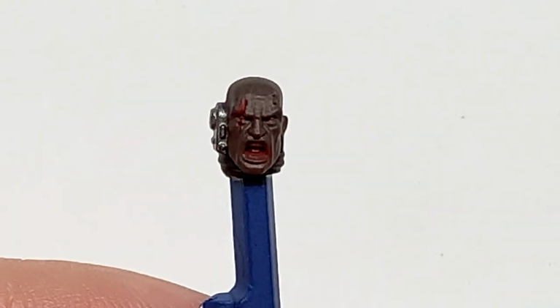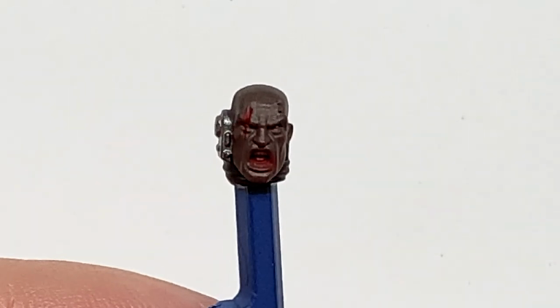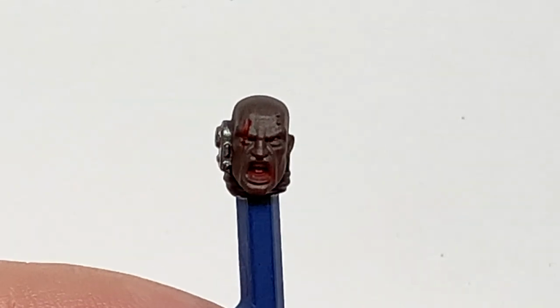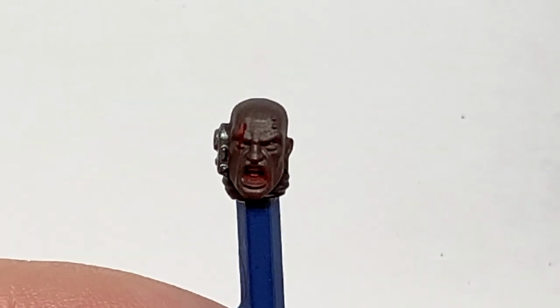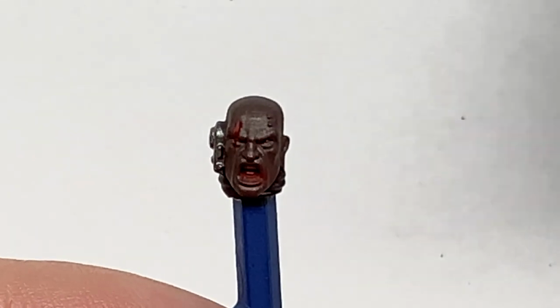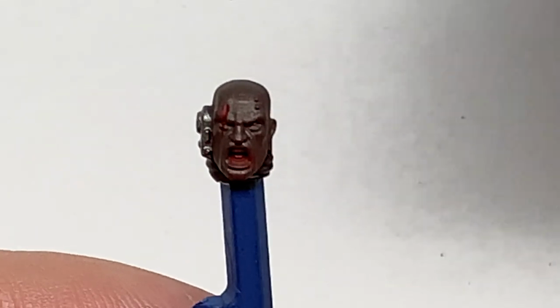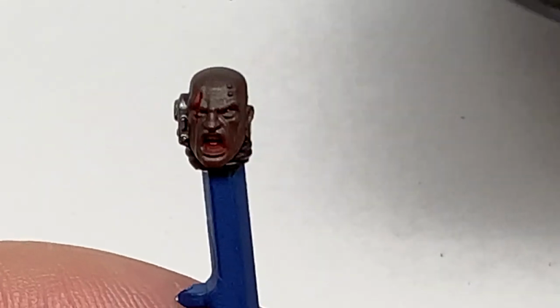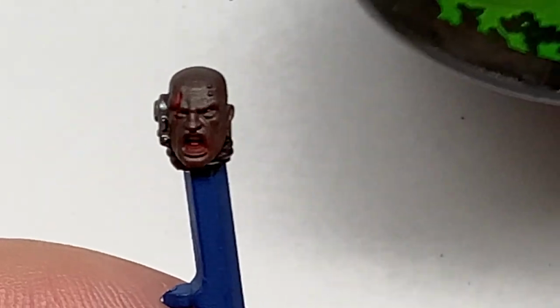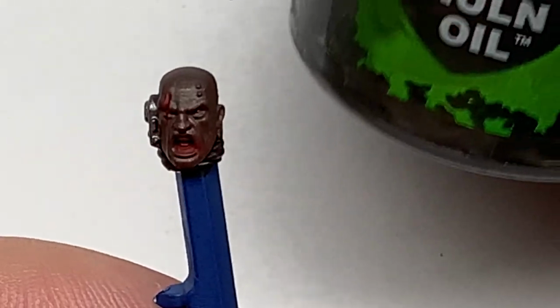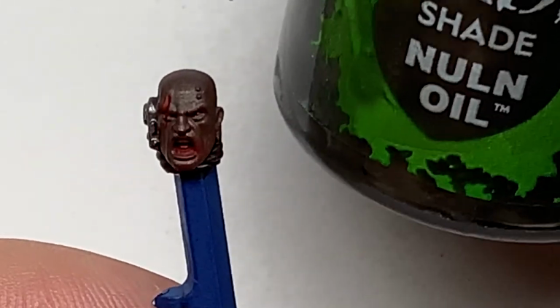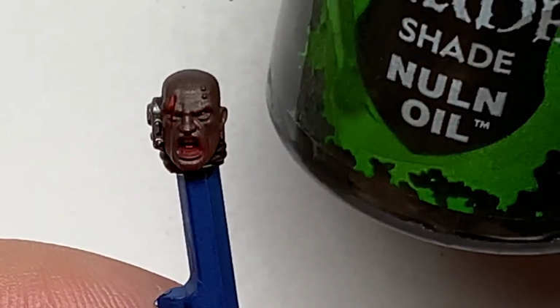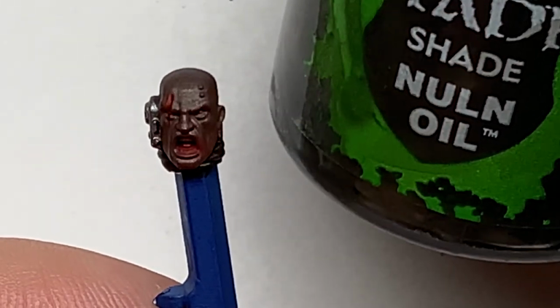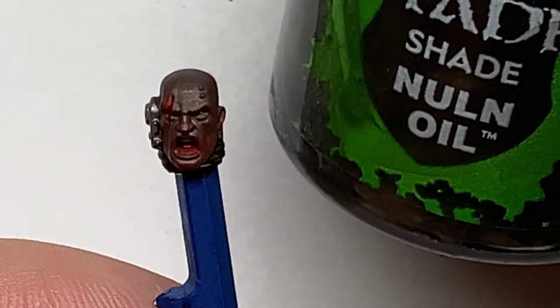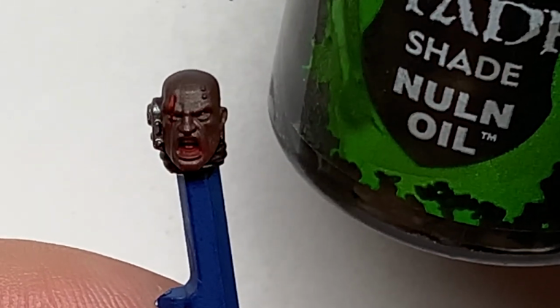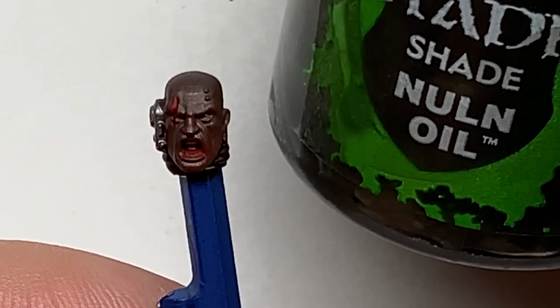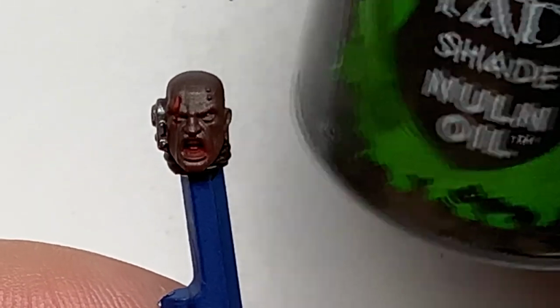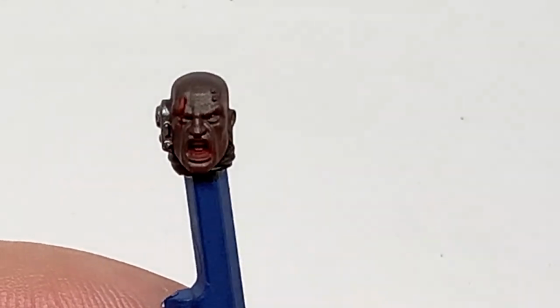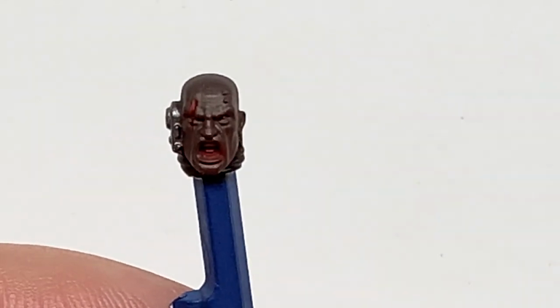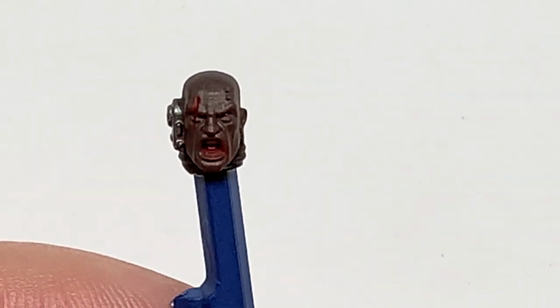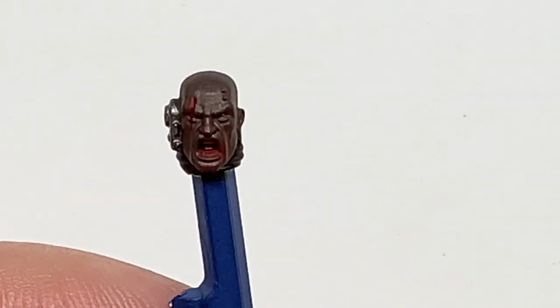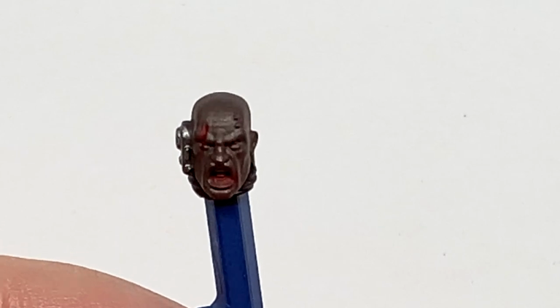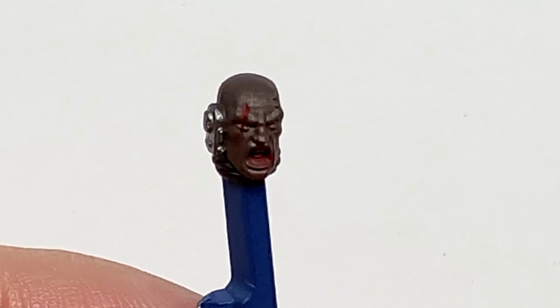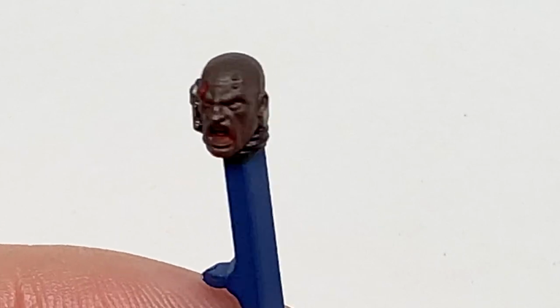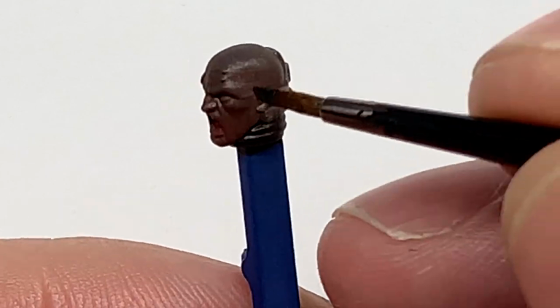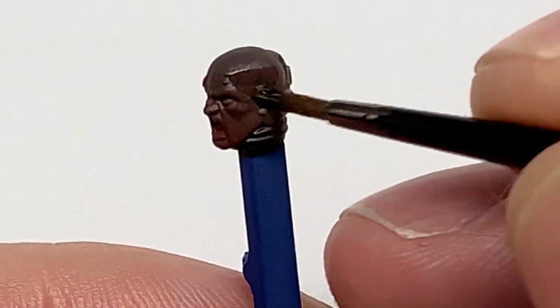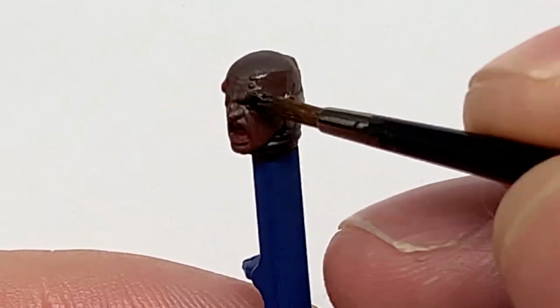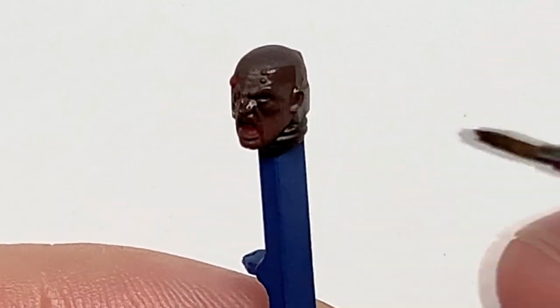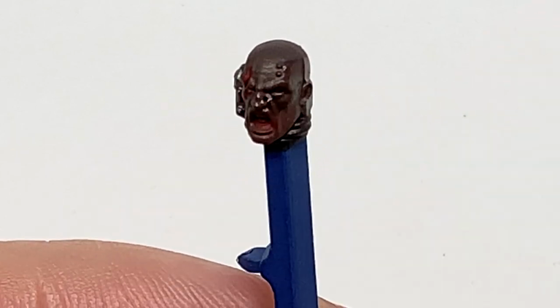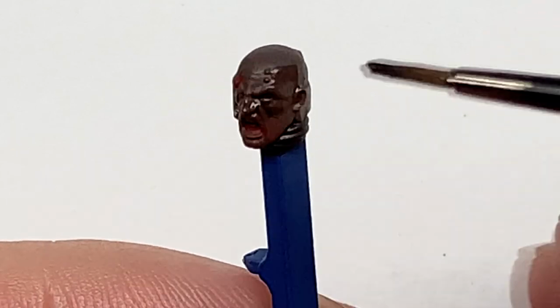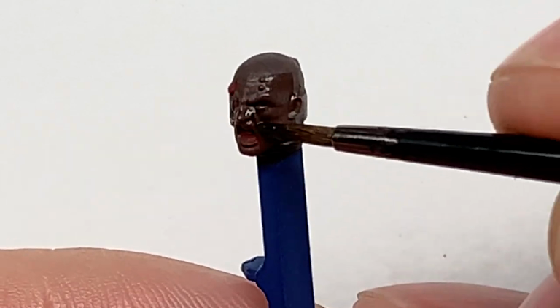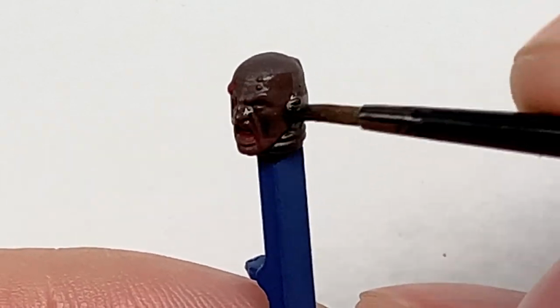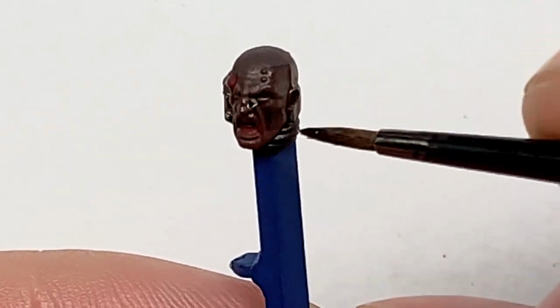Now I'm going to use the first of the shades and it's going to be Citadel Nuln Oil. I'm going to use this to do all of the metallics and also the skin too.